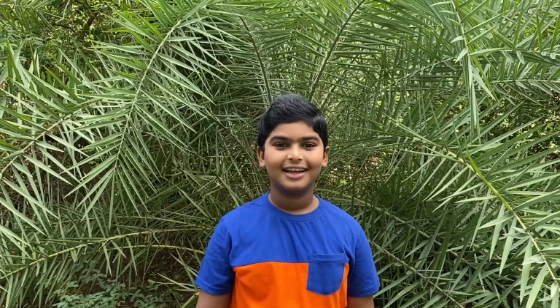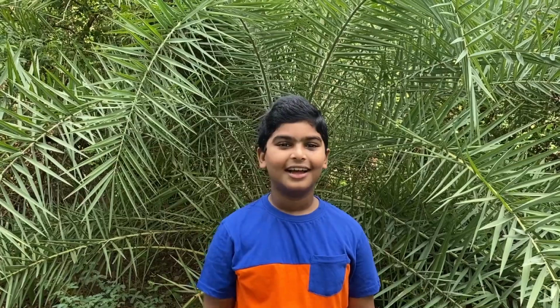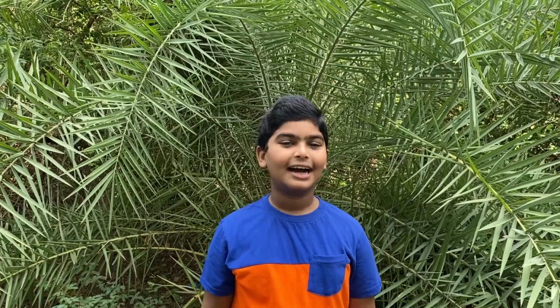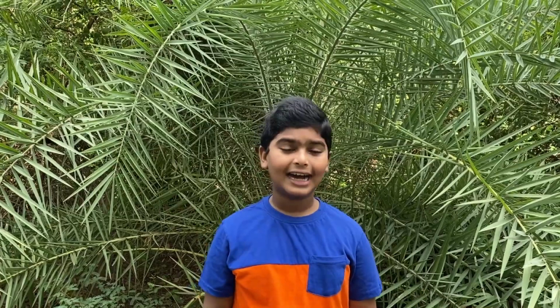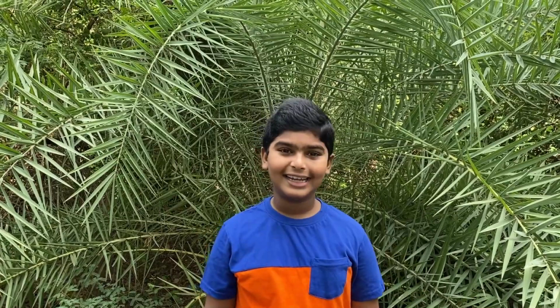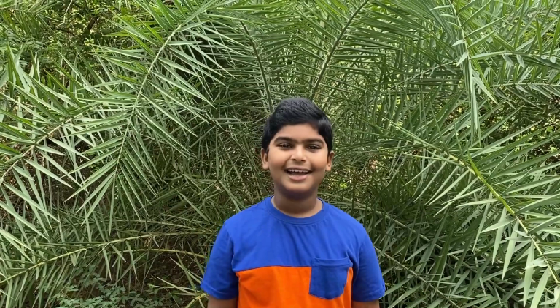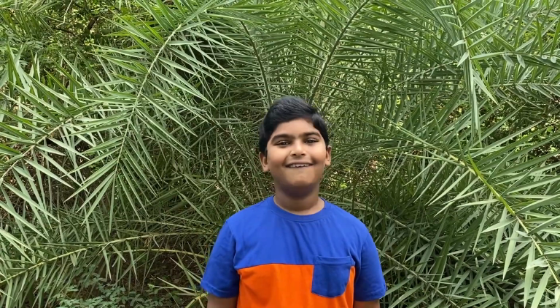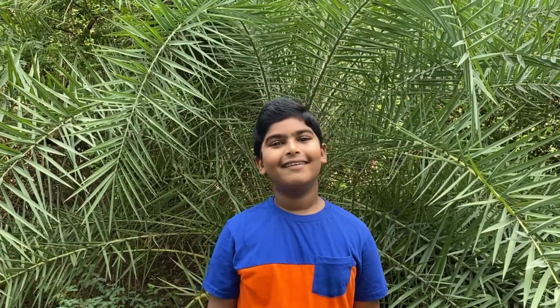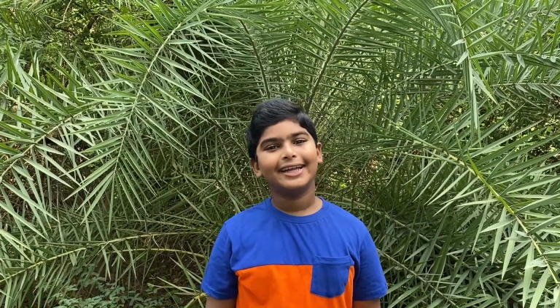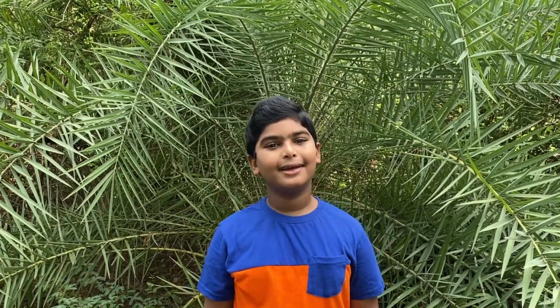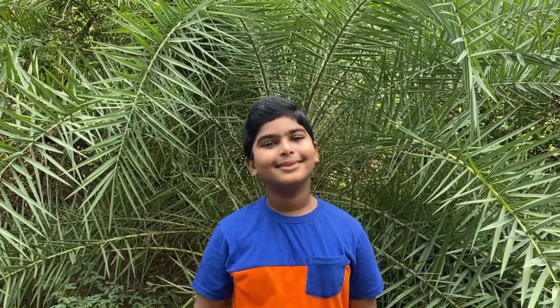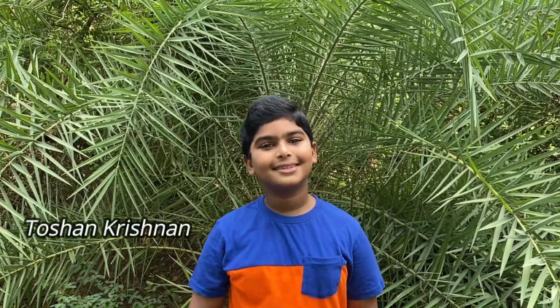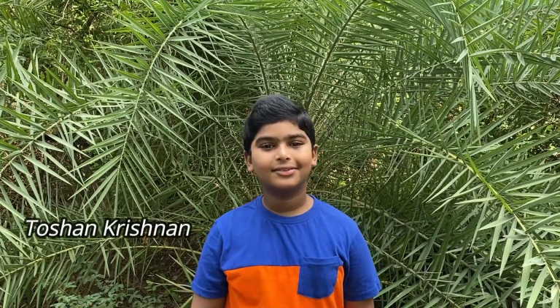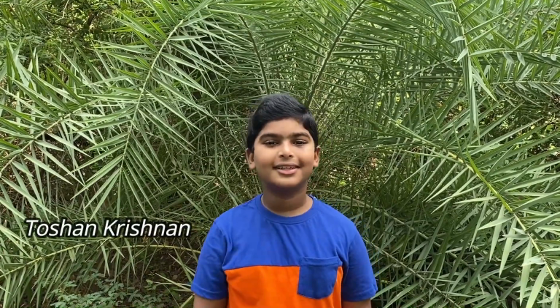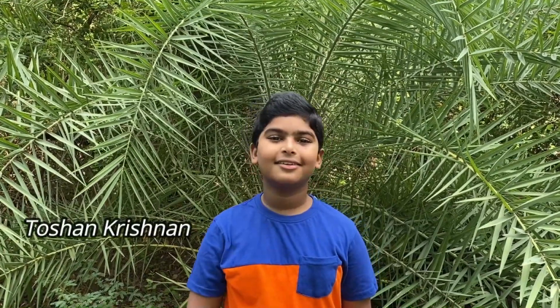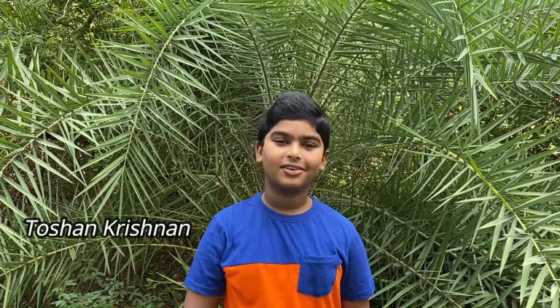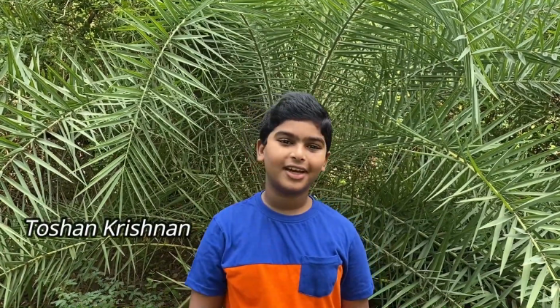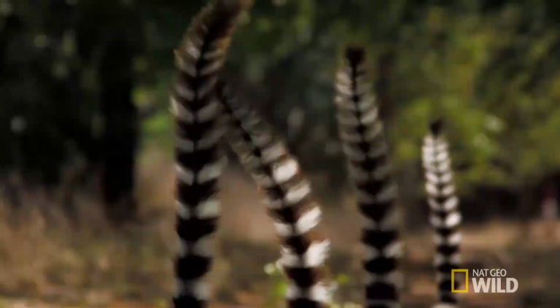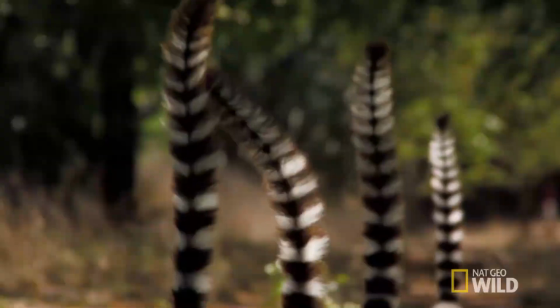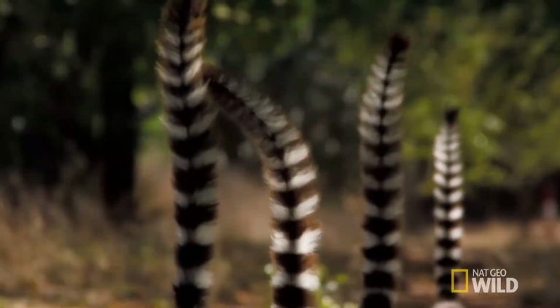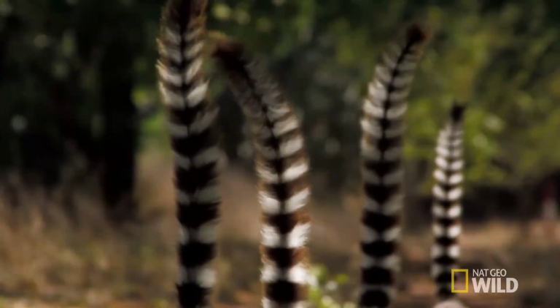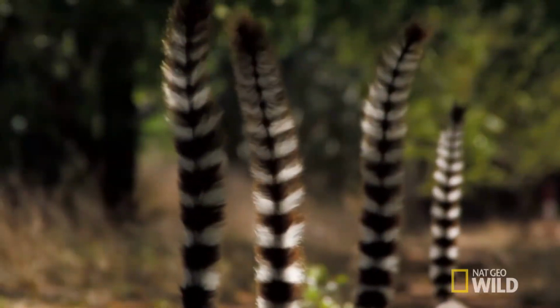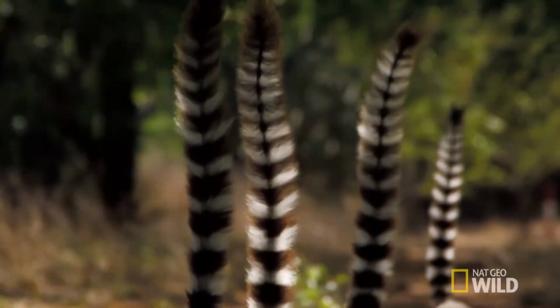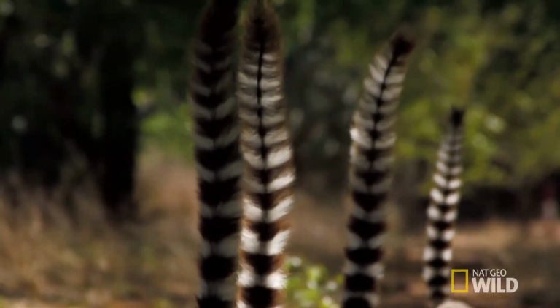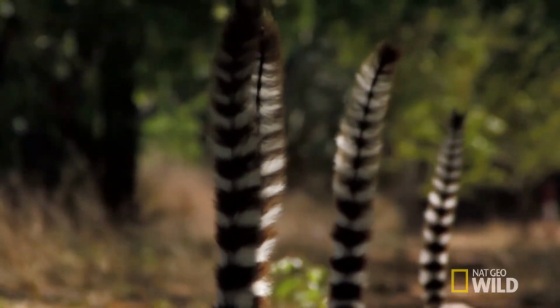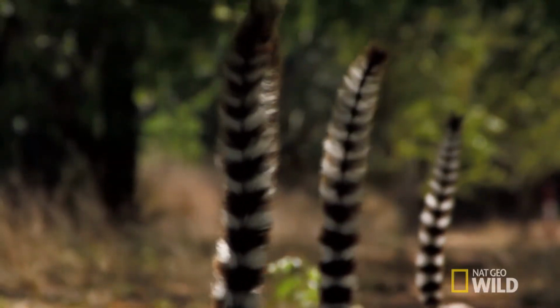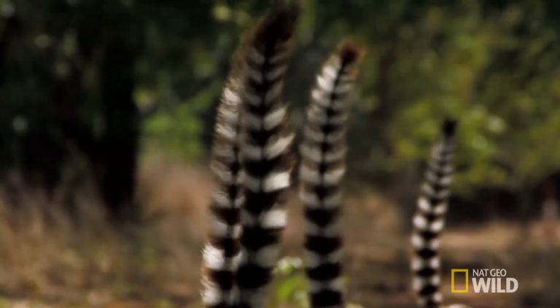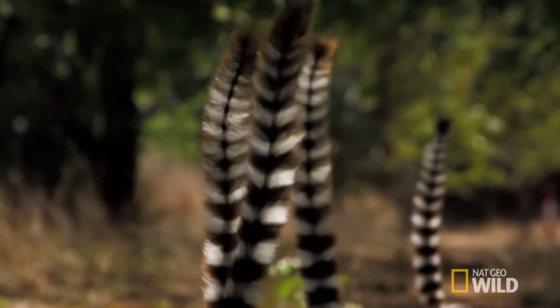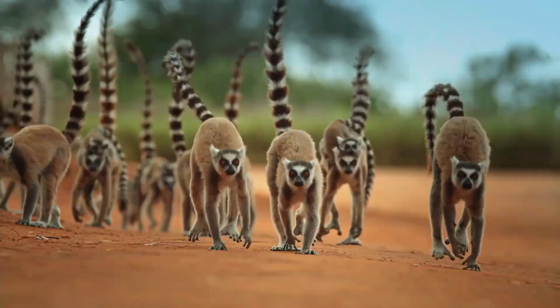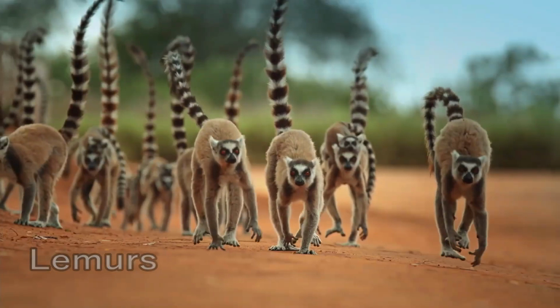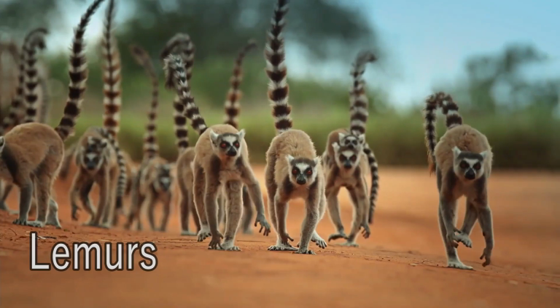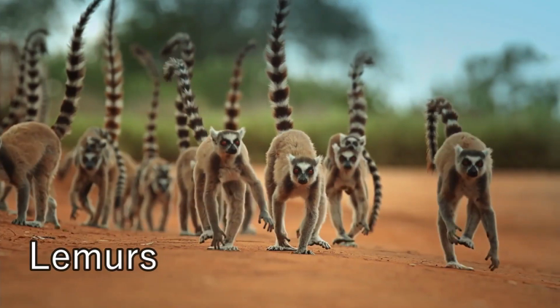Hi, my name is Tilshin Krishnan. This video is about lemurs.